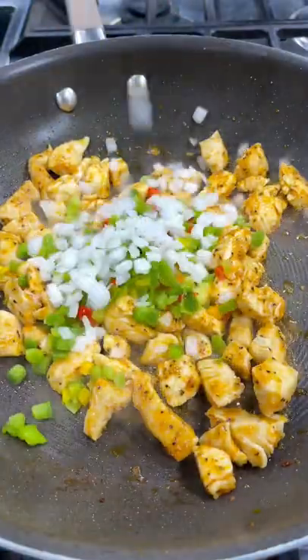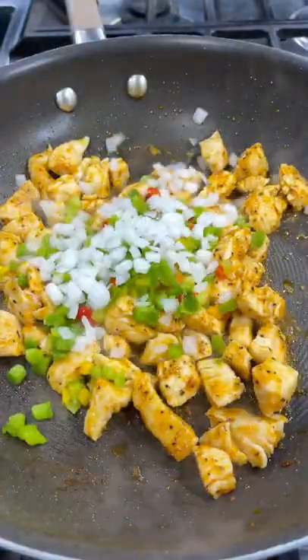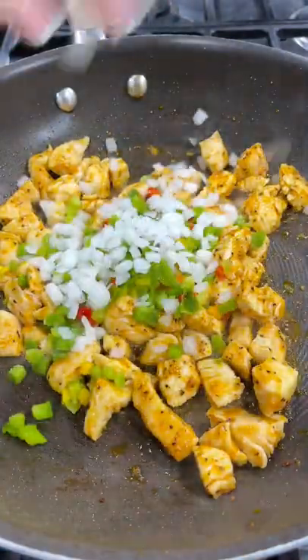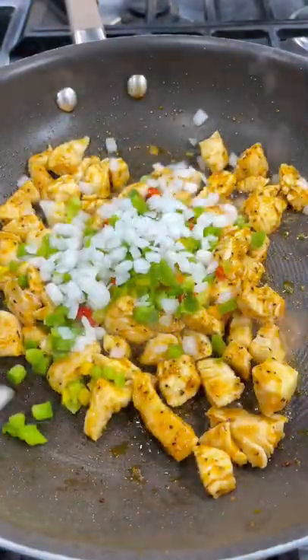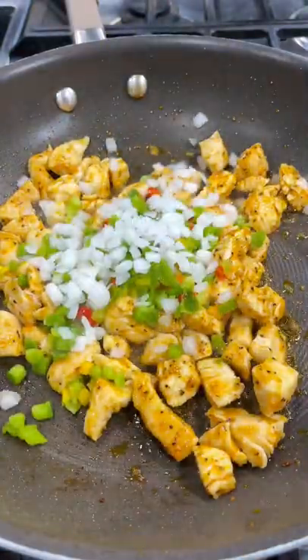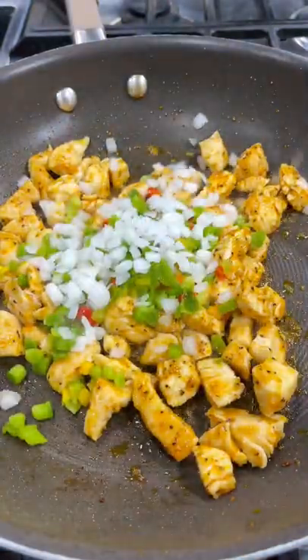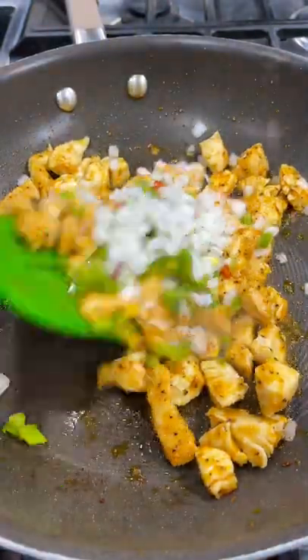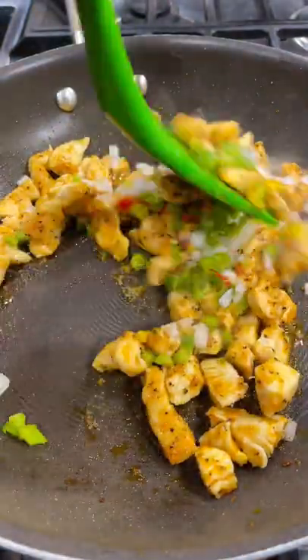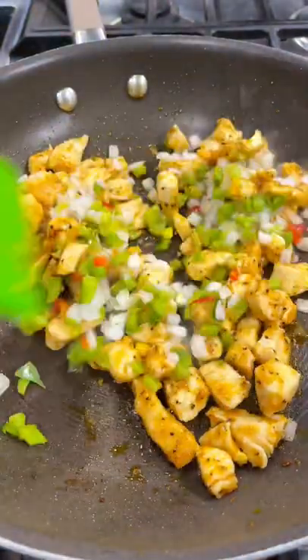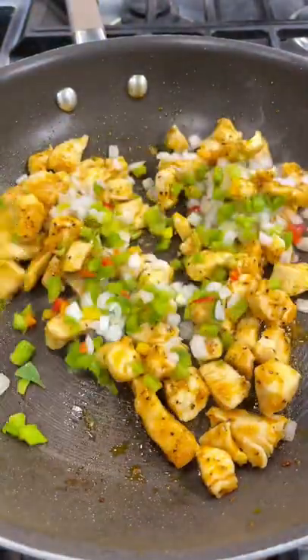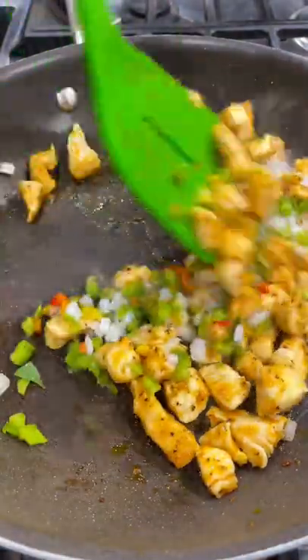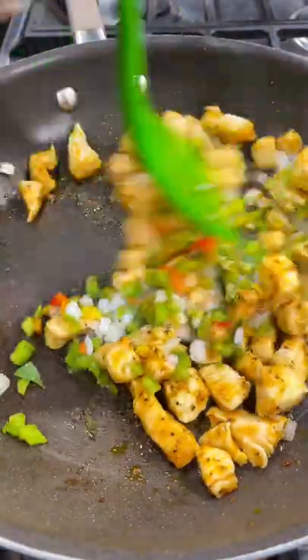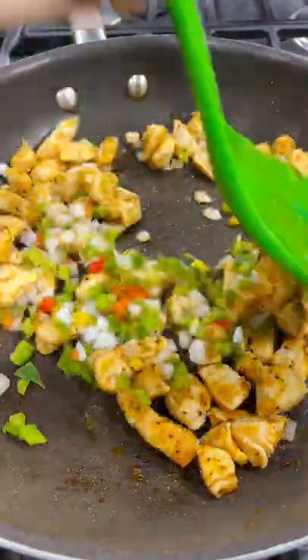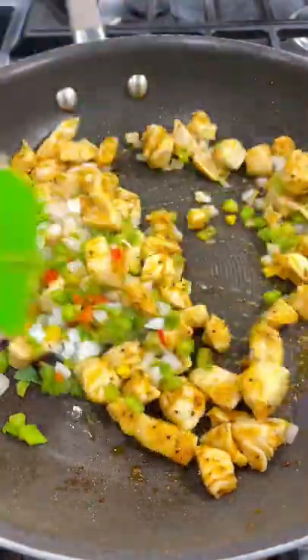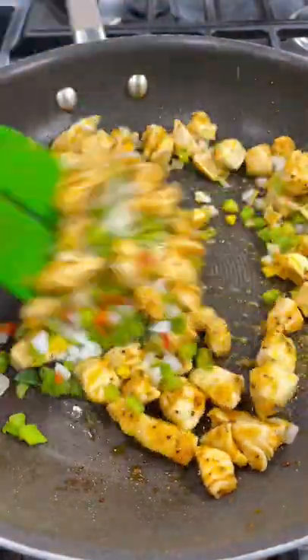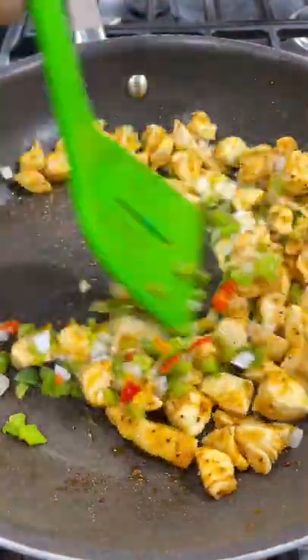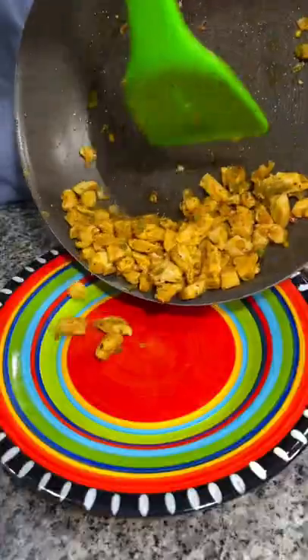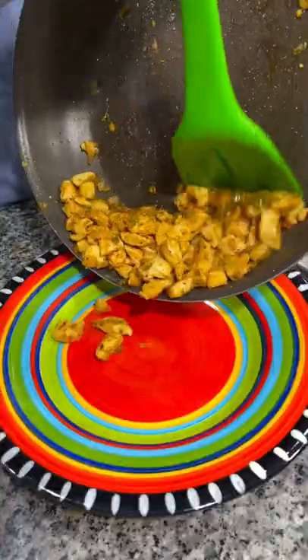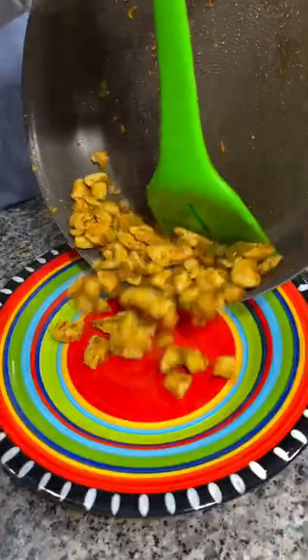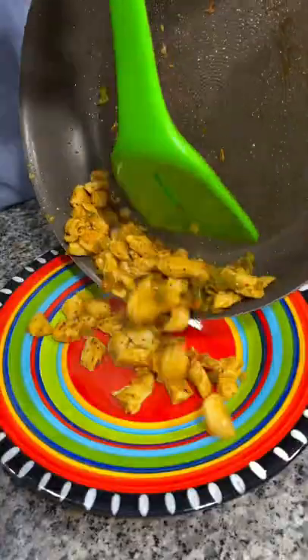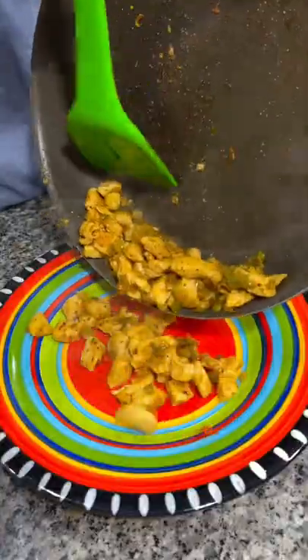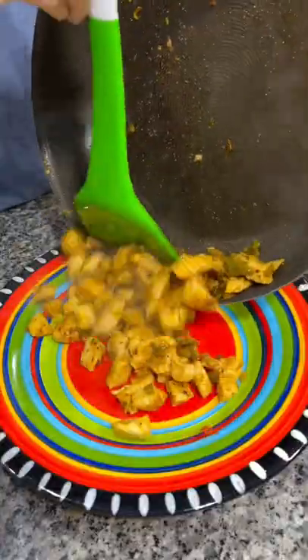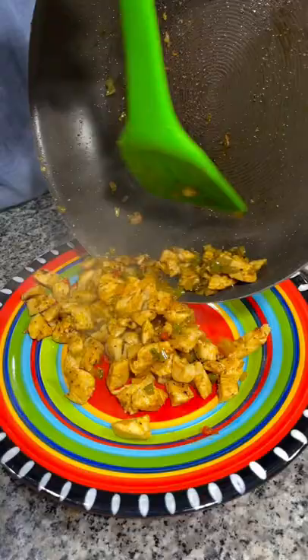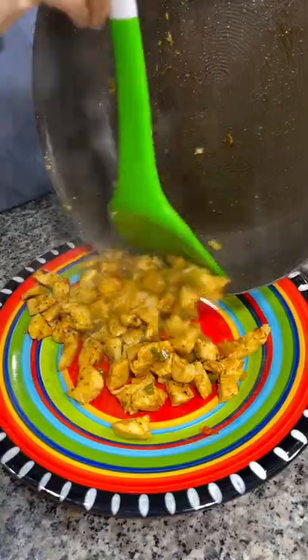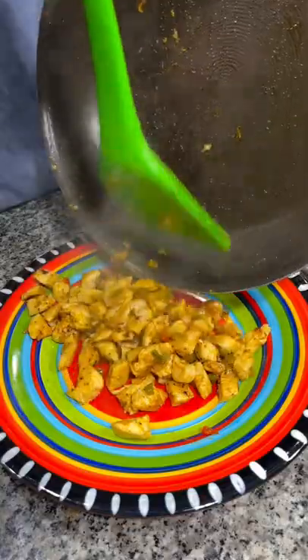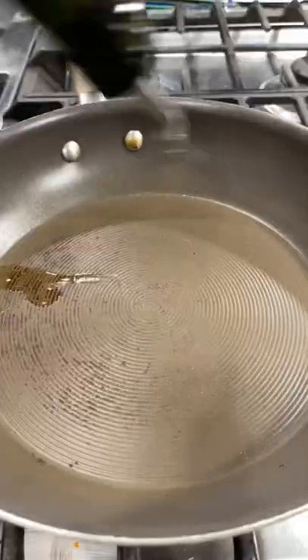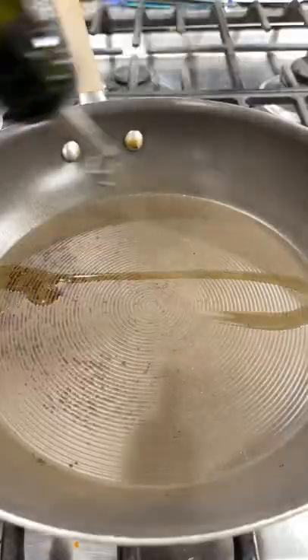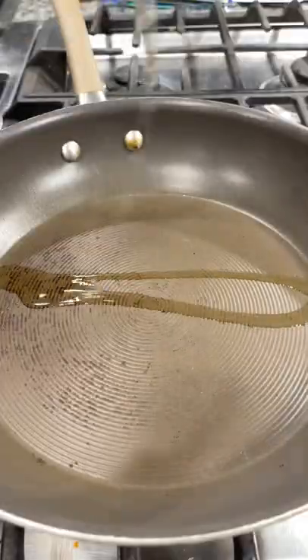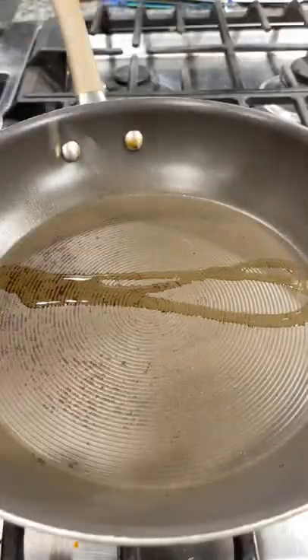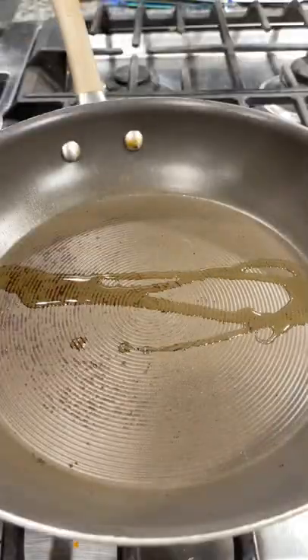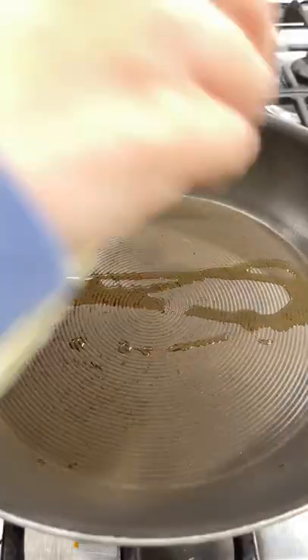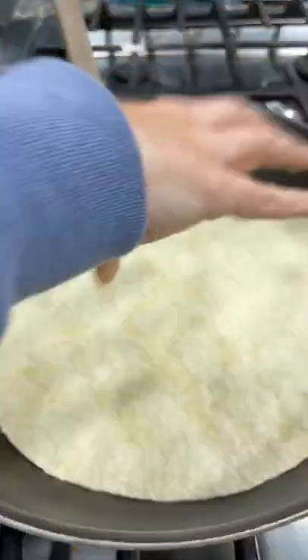Add some diced bell pepper and onion and sauté until that is cooked down. Then set your chicken aside on a plate.